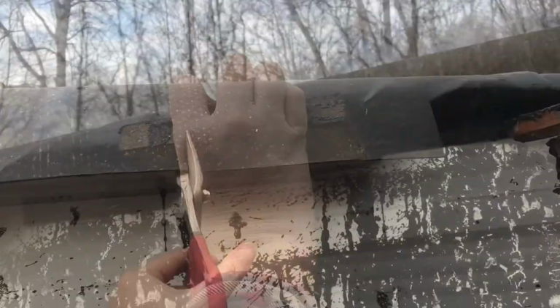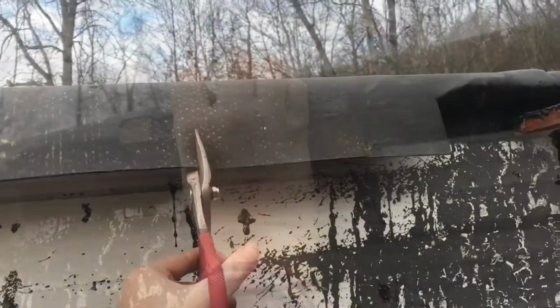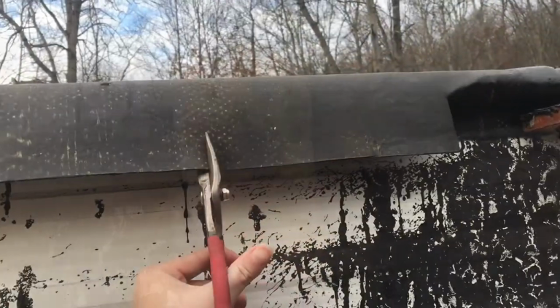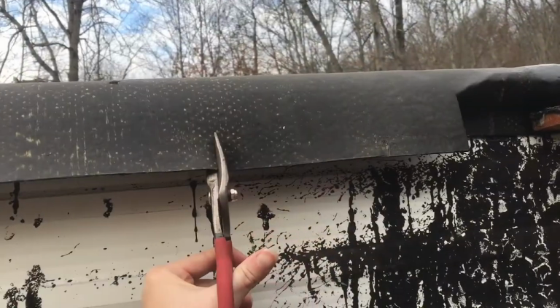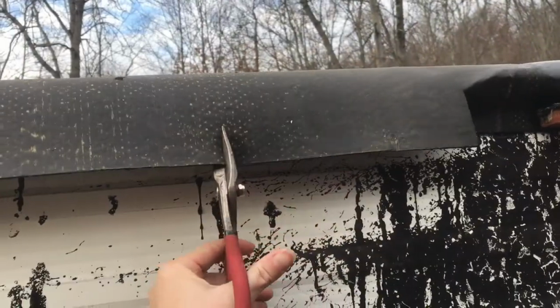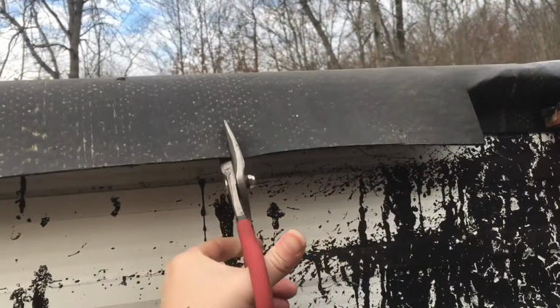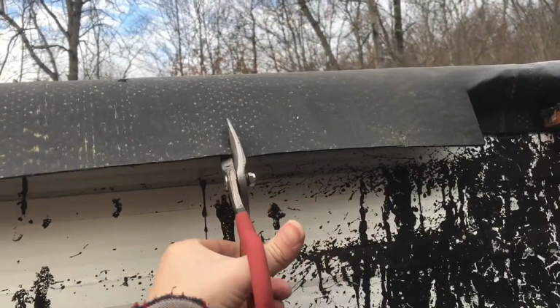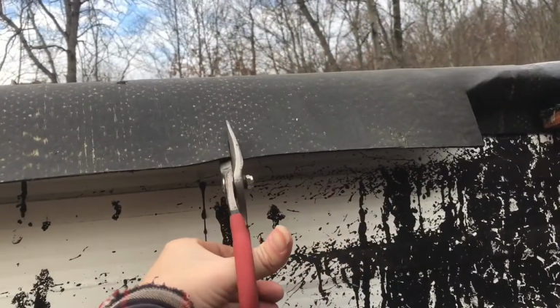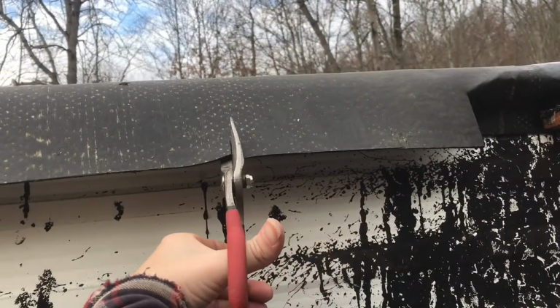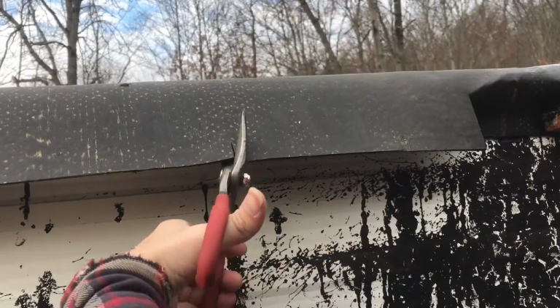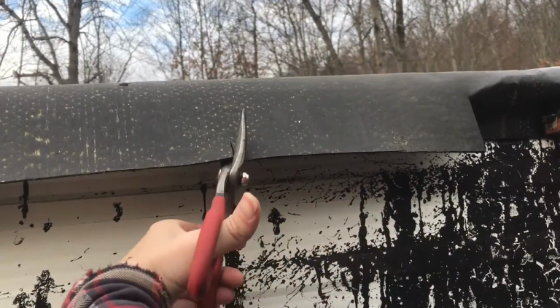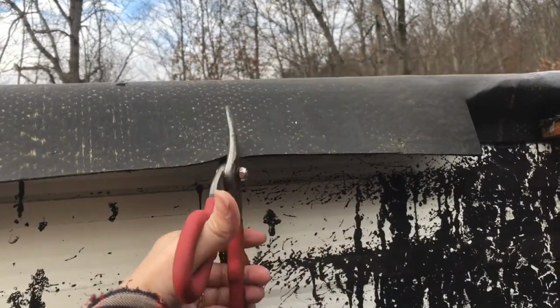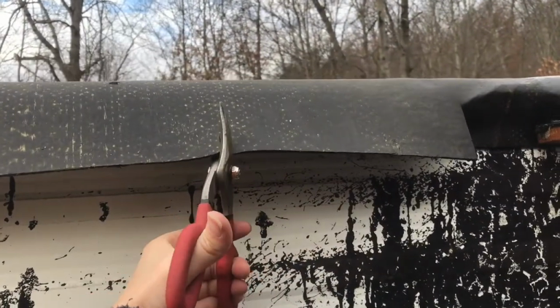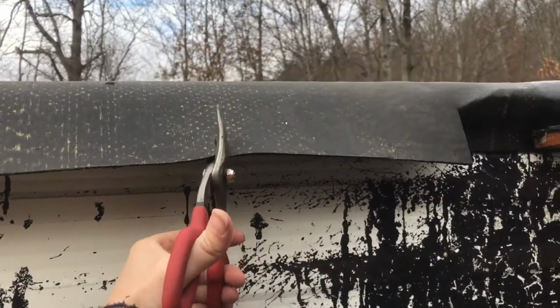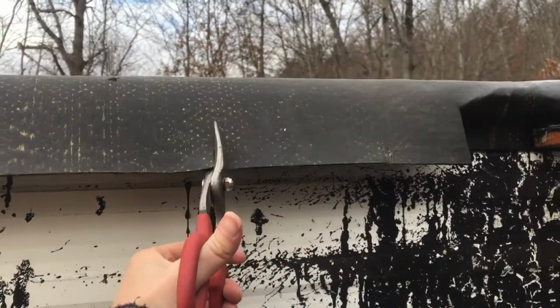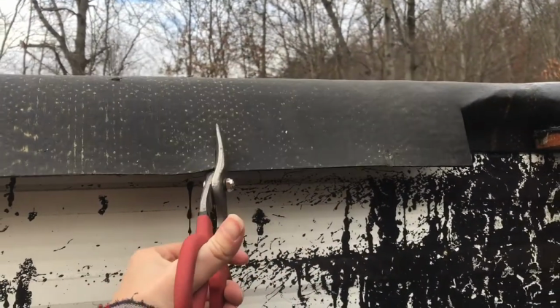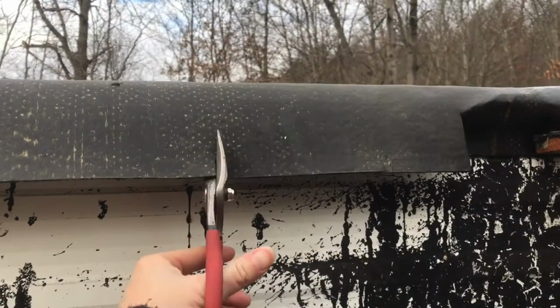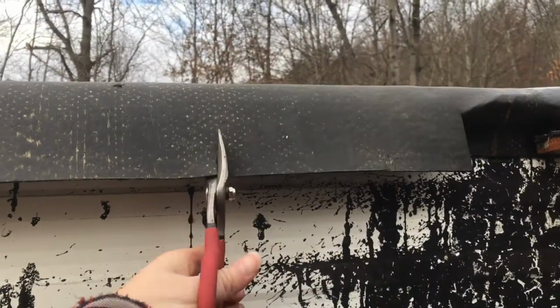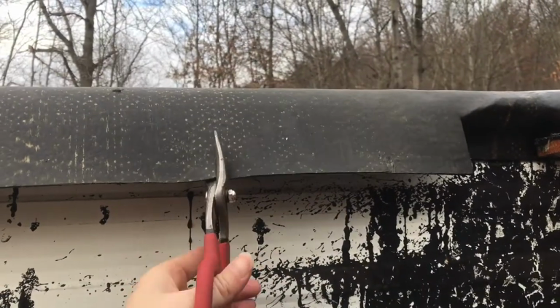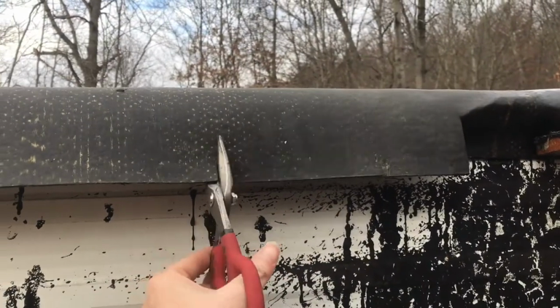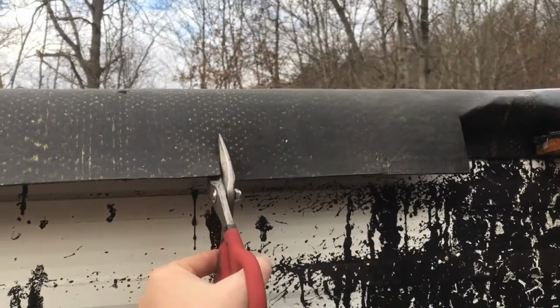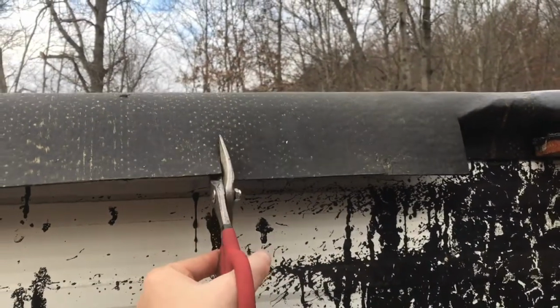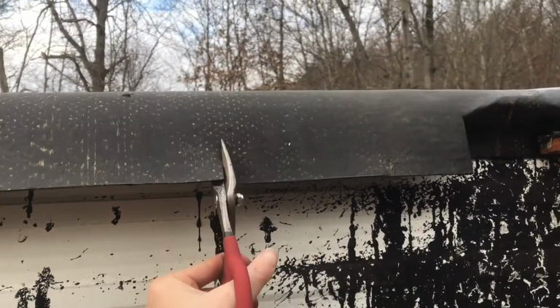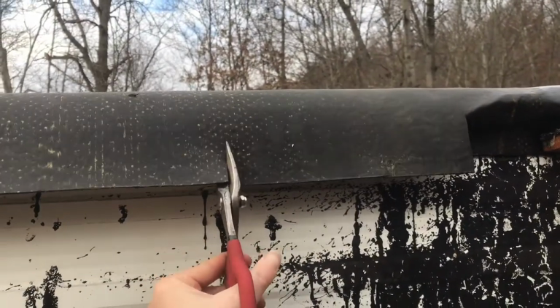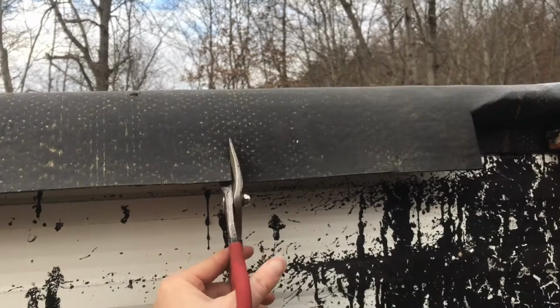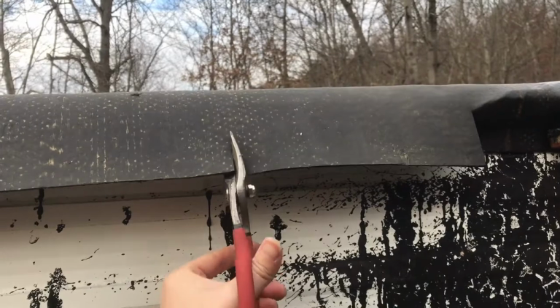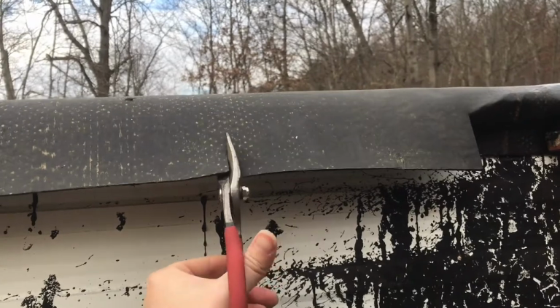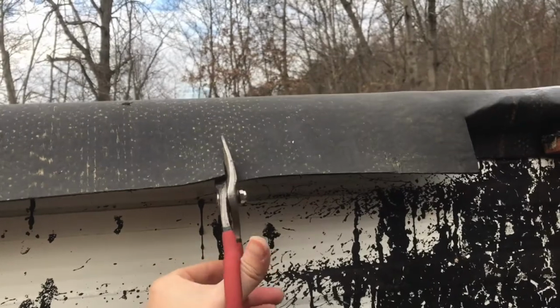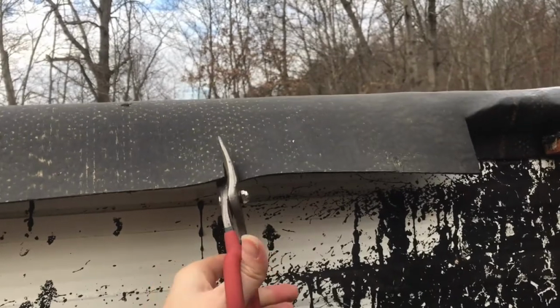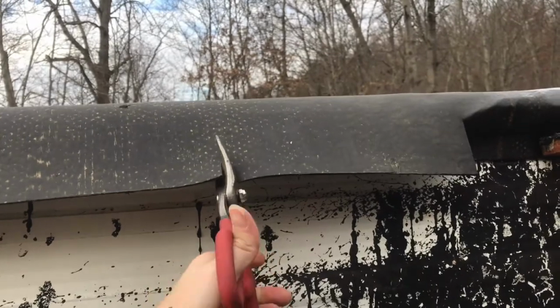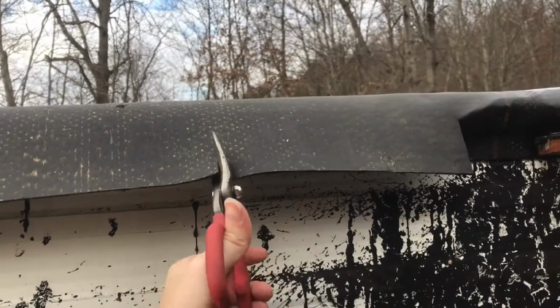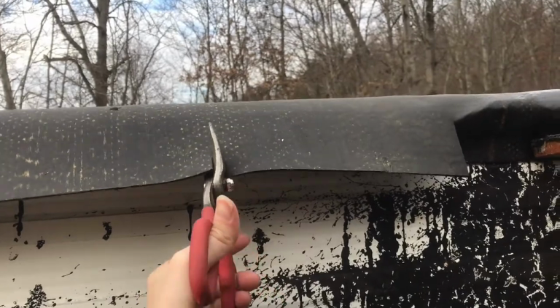We're clipping every once in a while so we have a manageable size flap to melt.